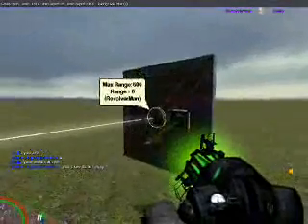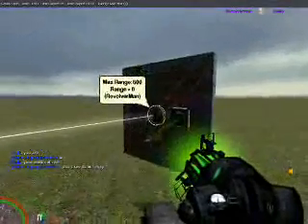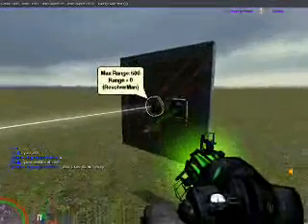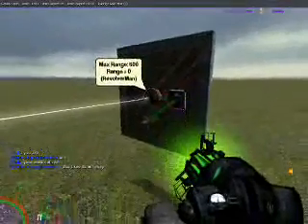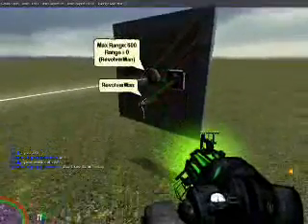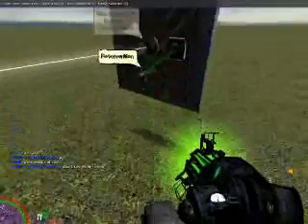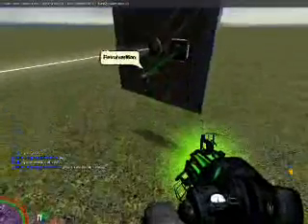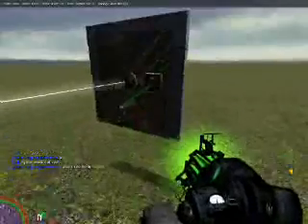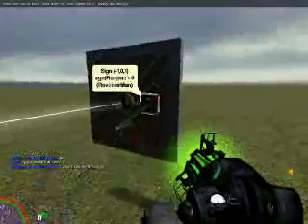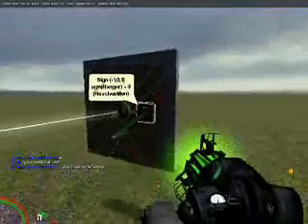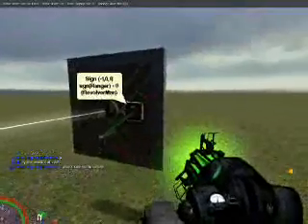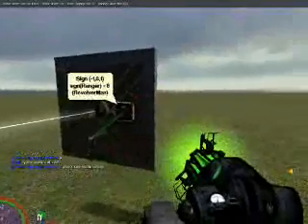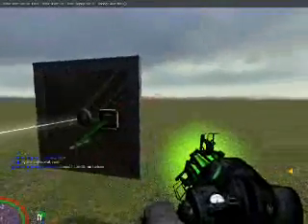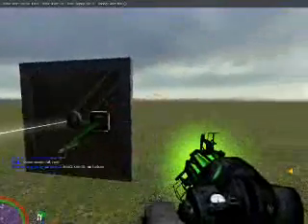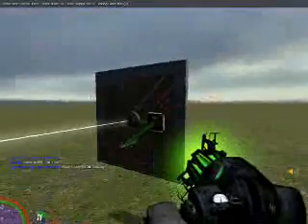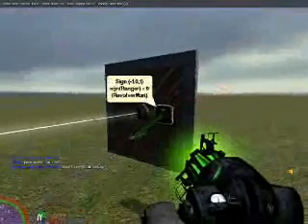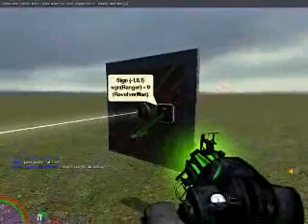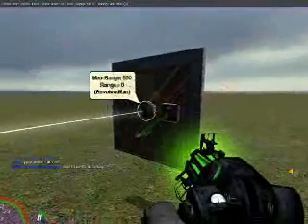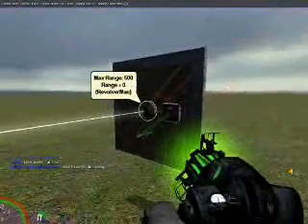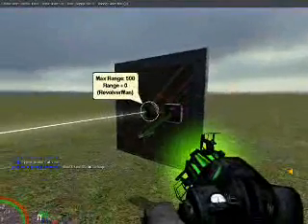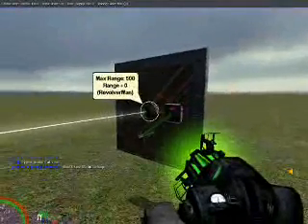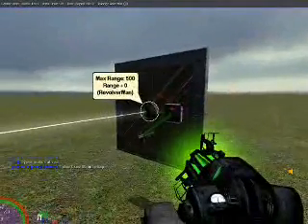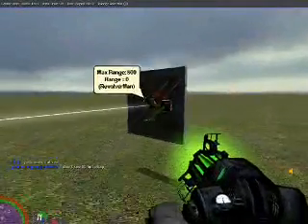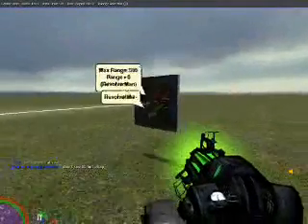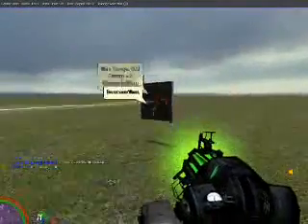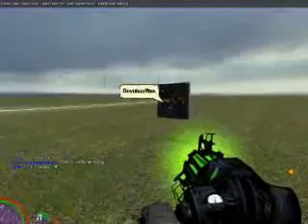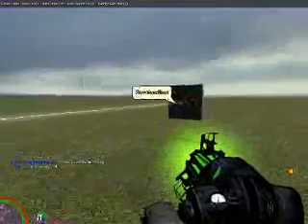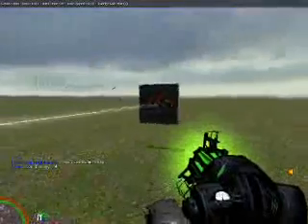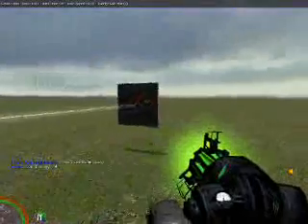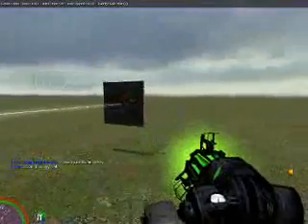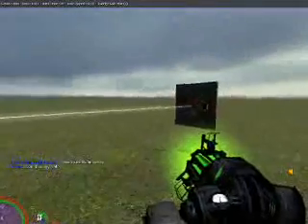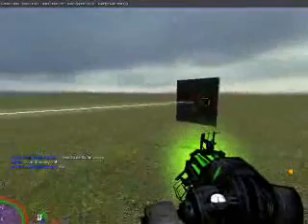Thank you for watching. Check out our server, Gary's Mod Ethics, whenever you're on GMod.